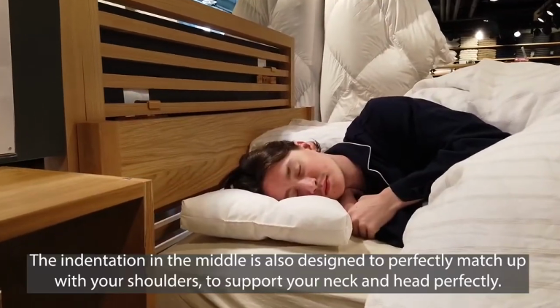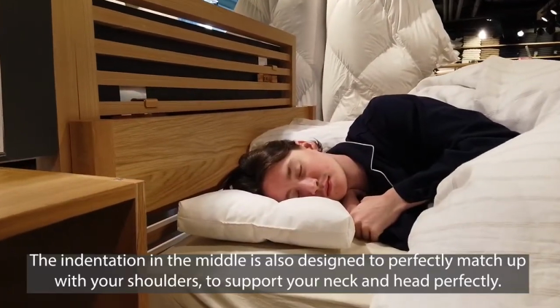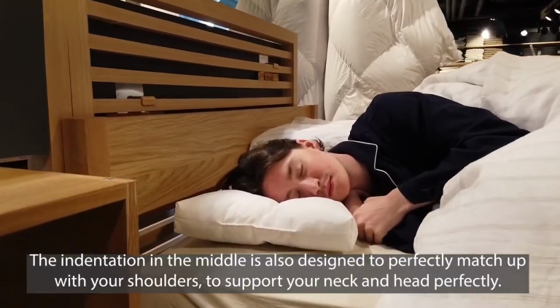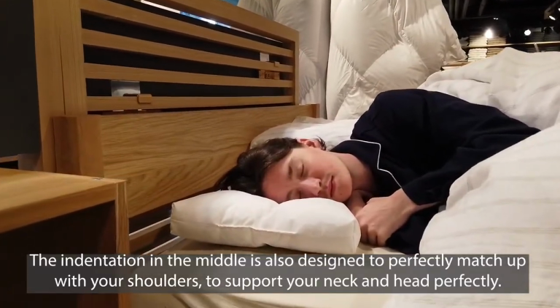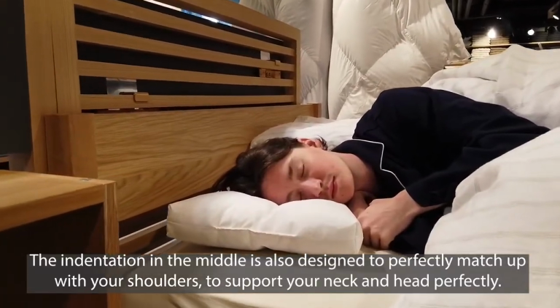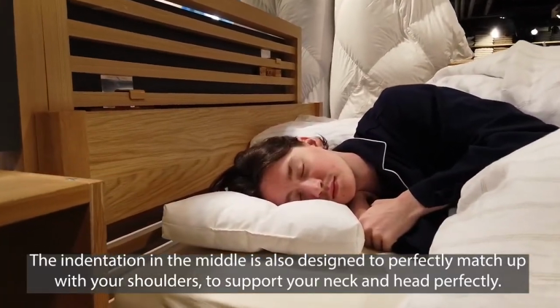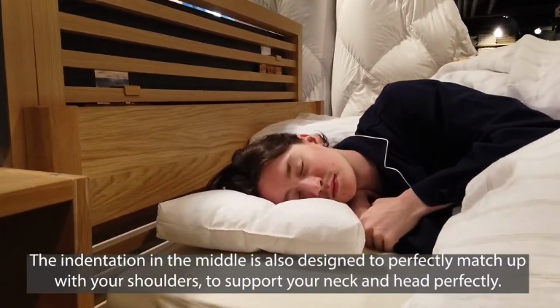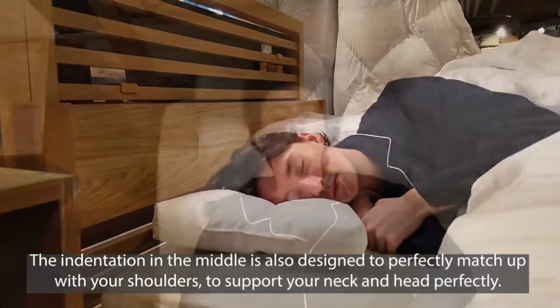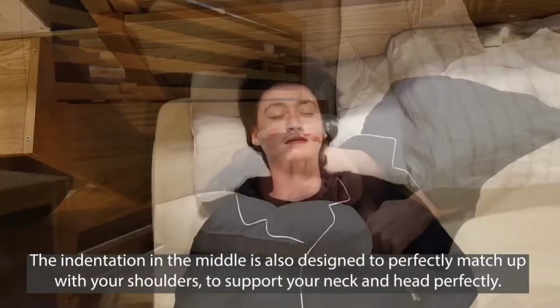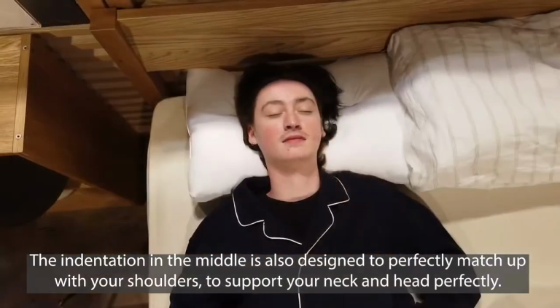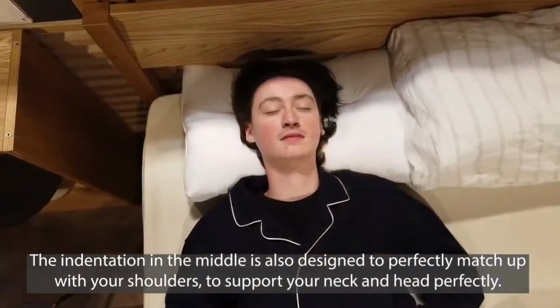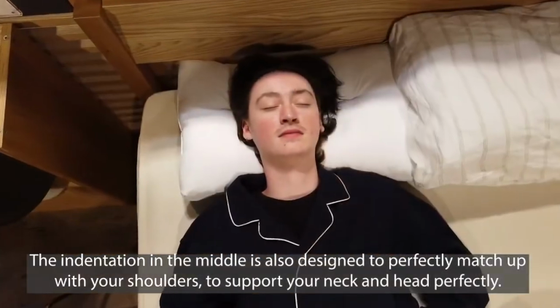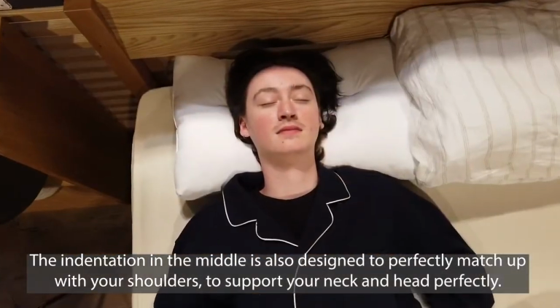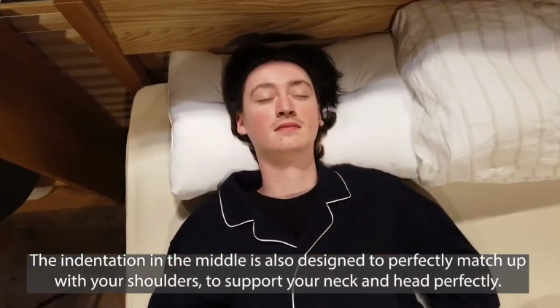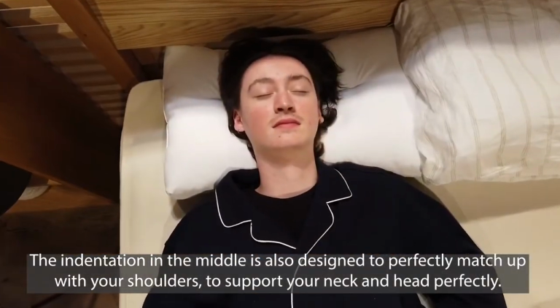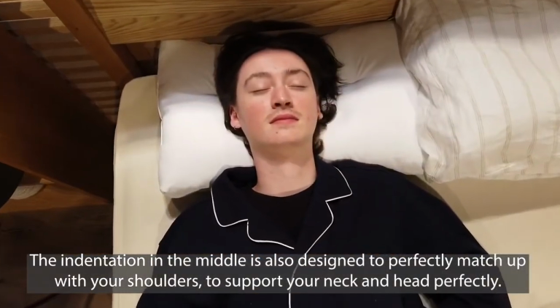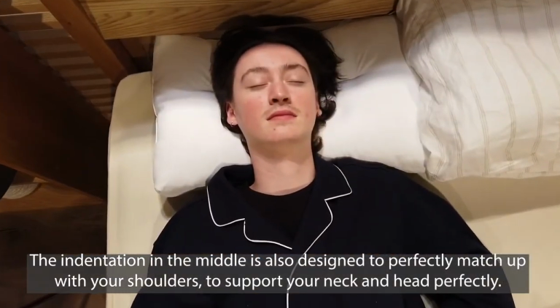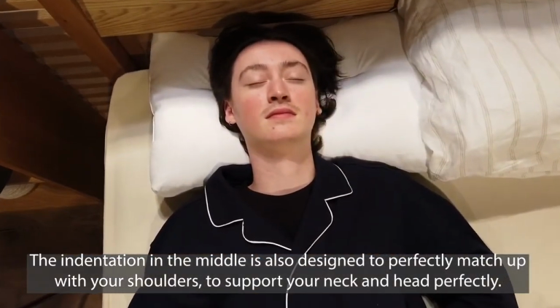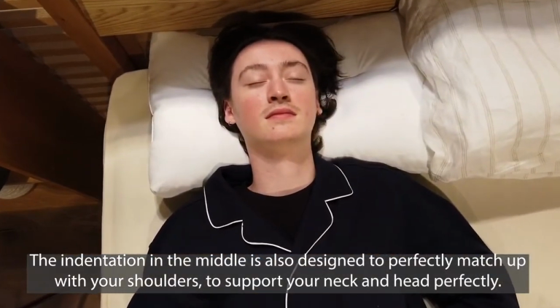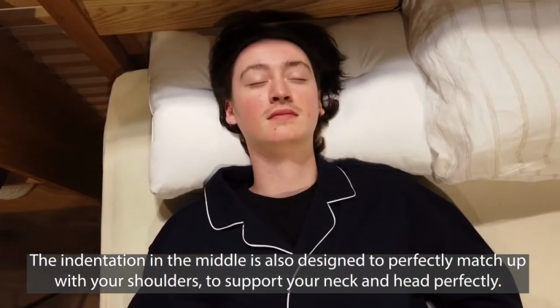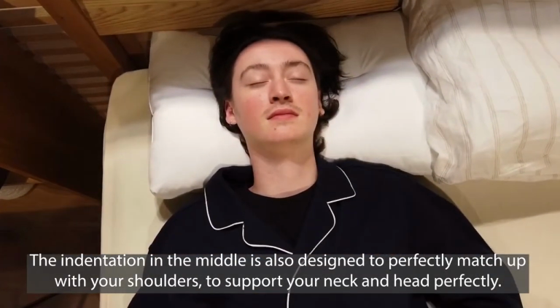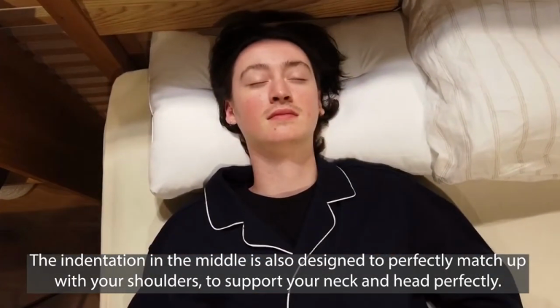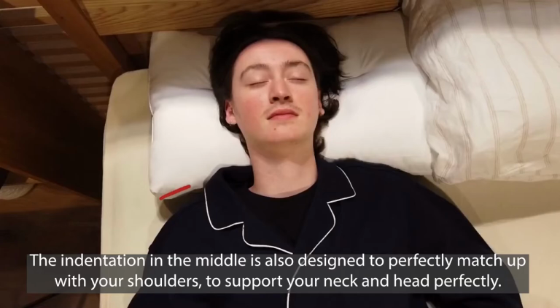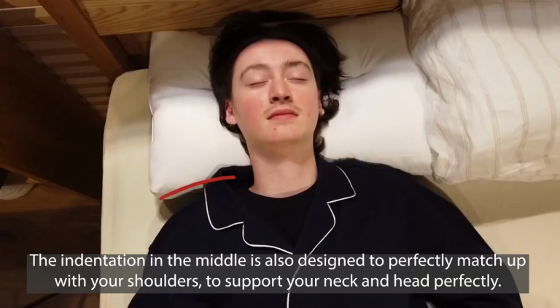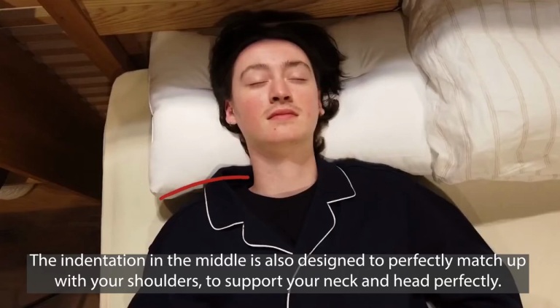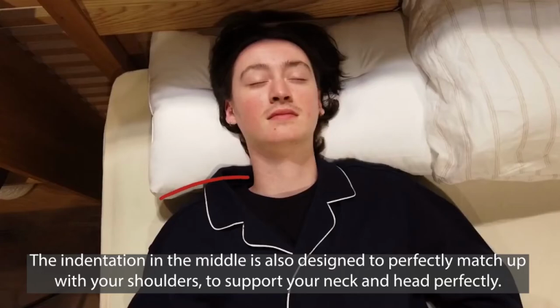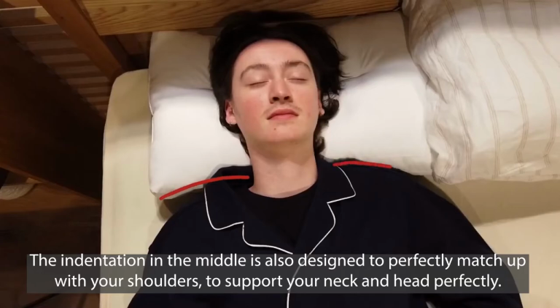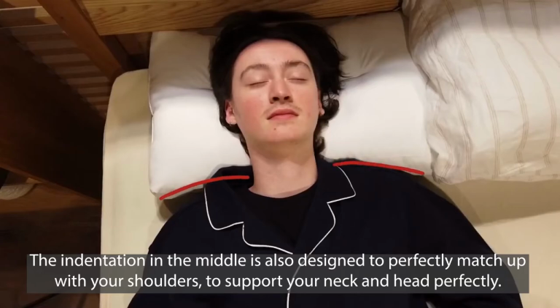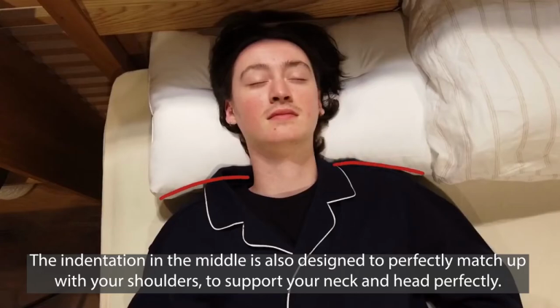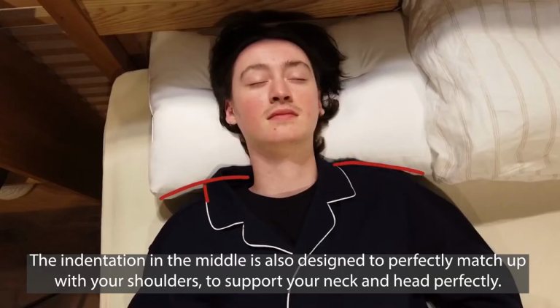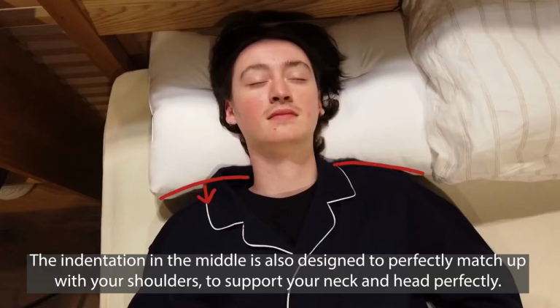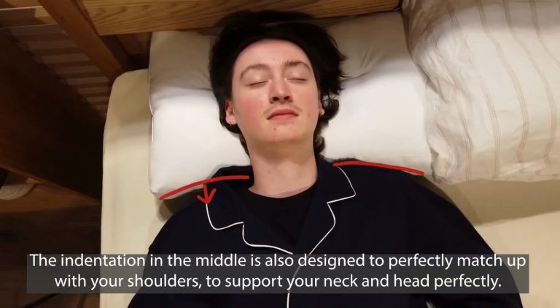The indentation in the middle is also designed to perfectly match up with your shoulders, to support your neck and your head perfectly.